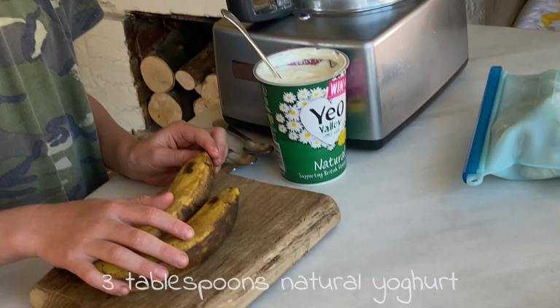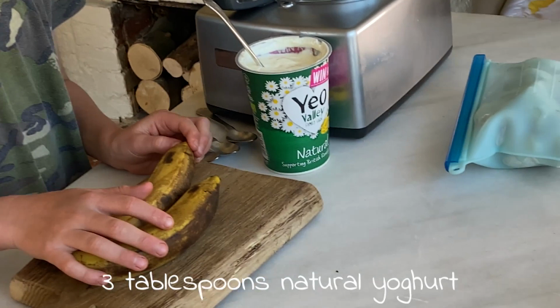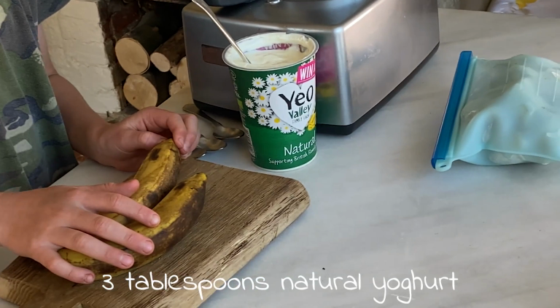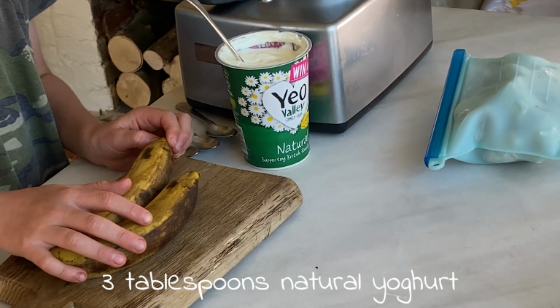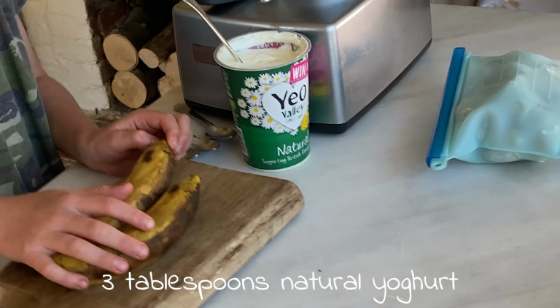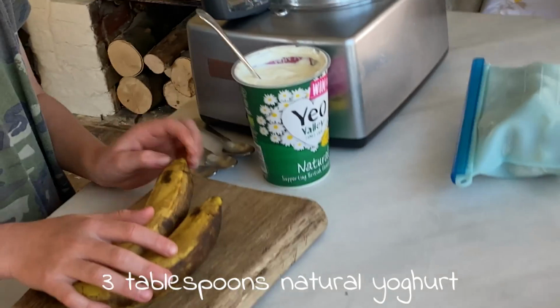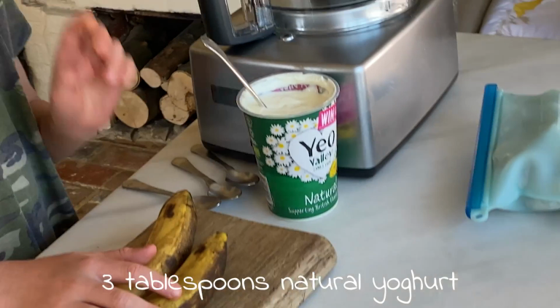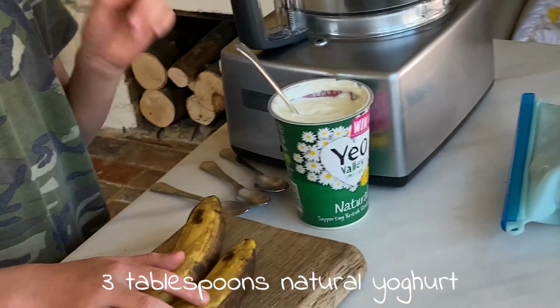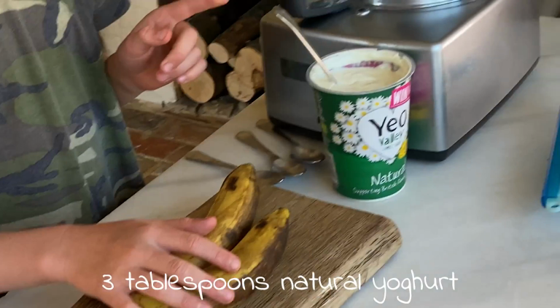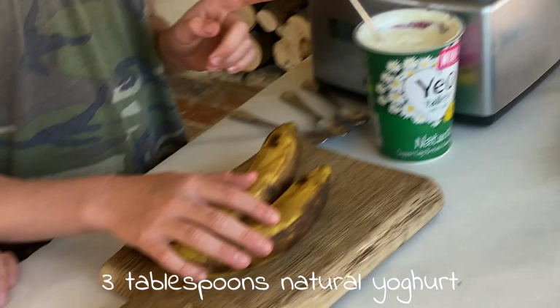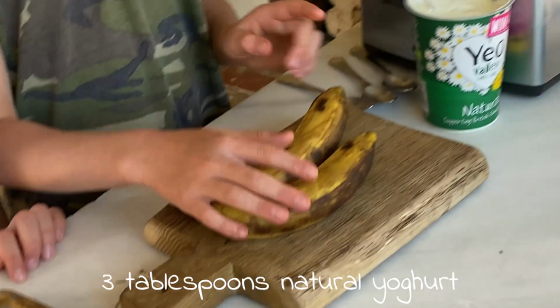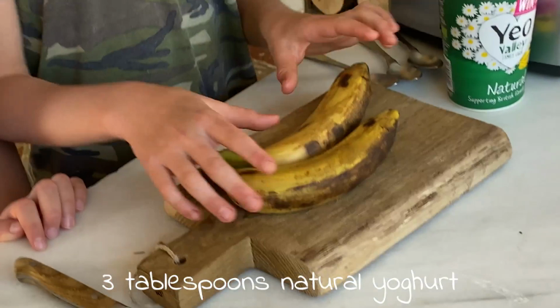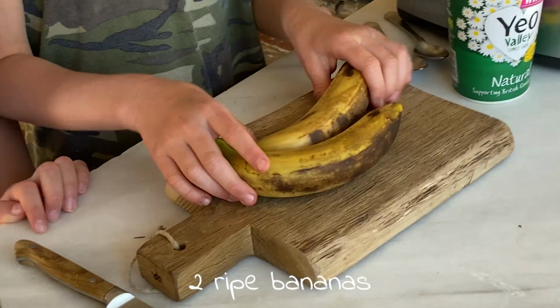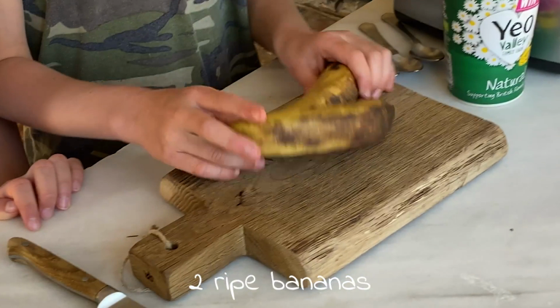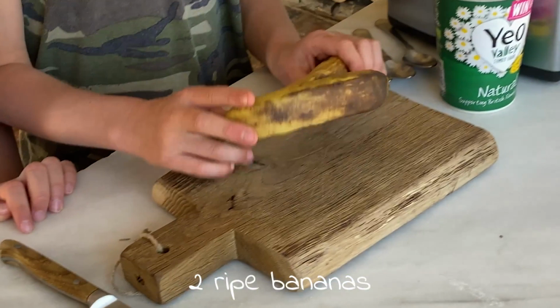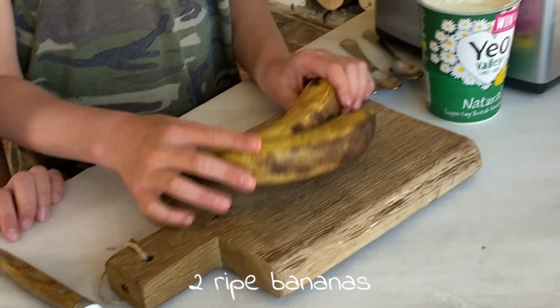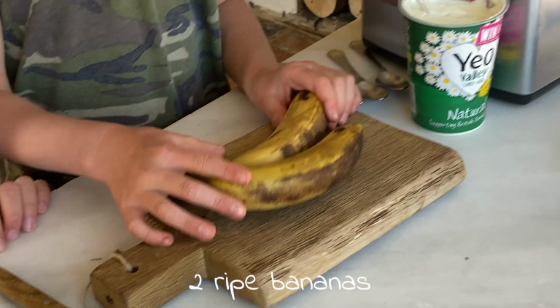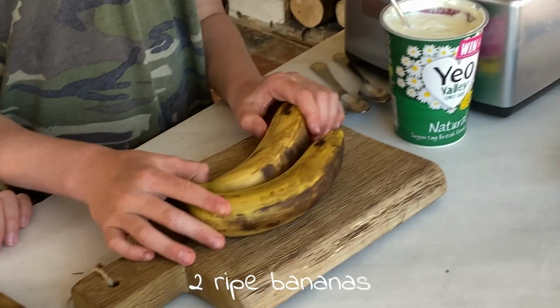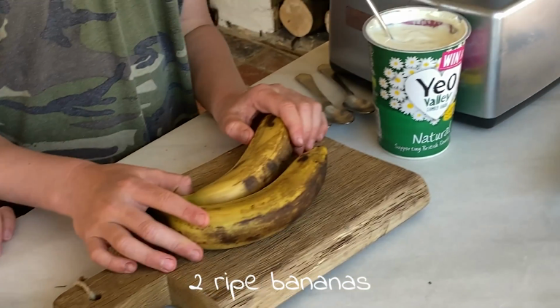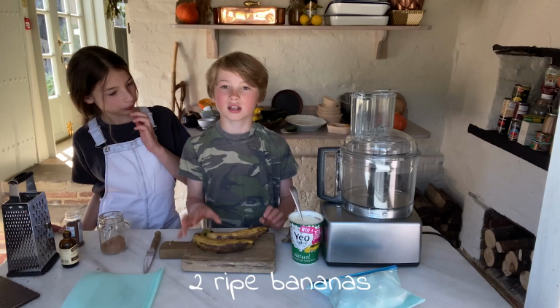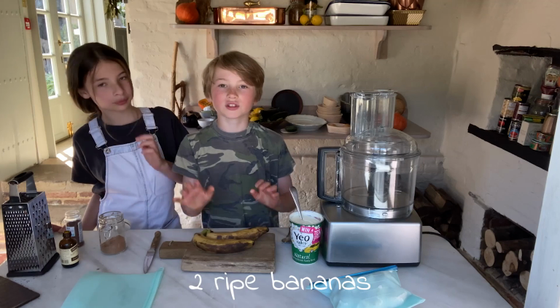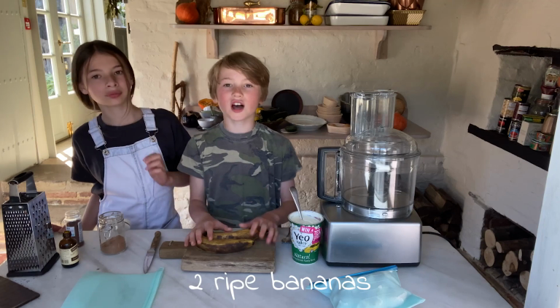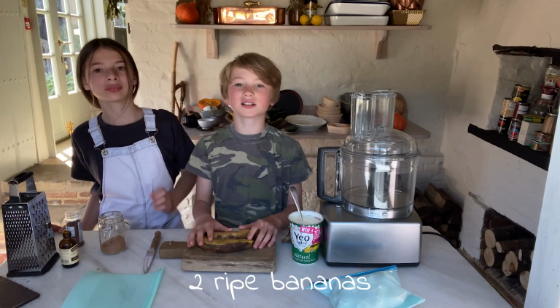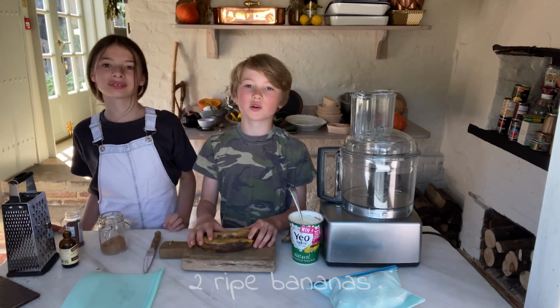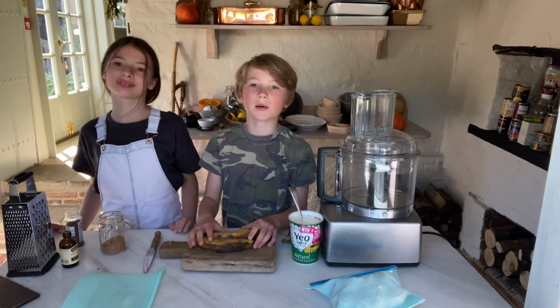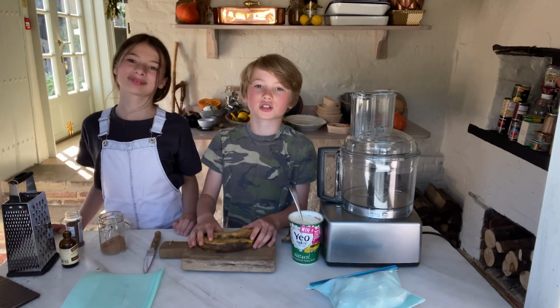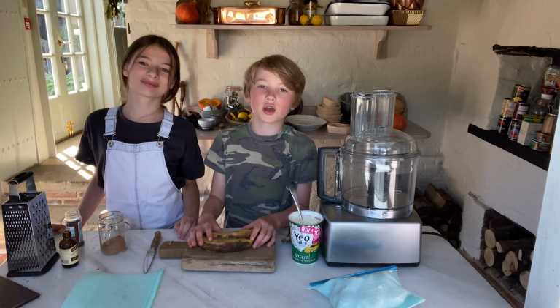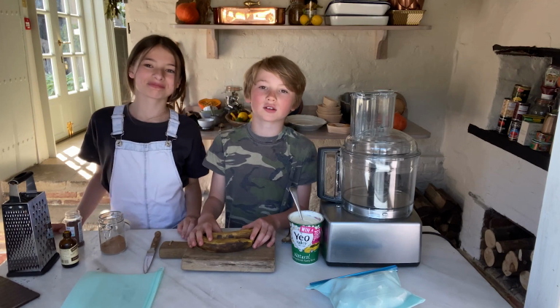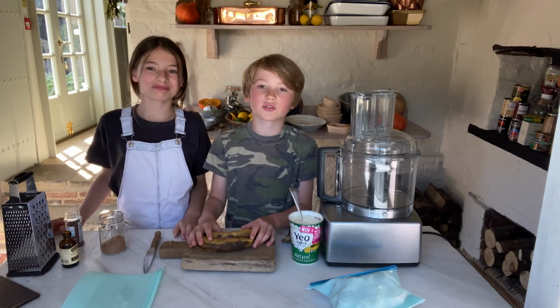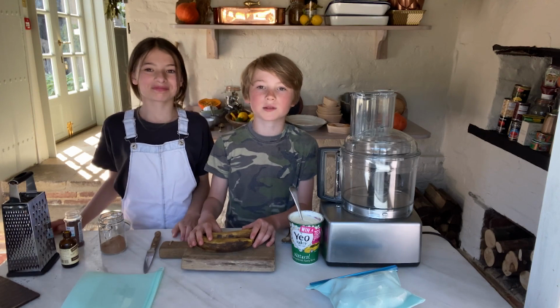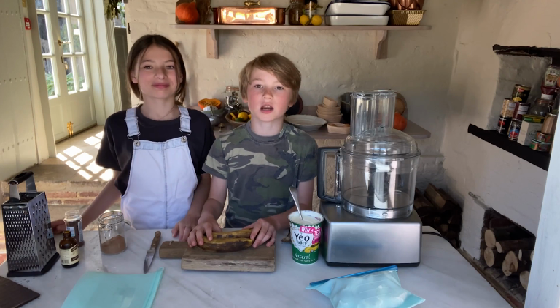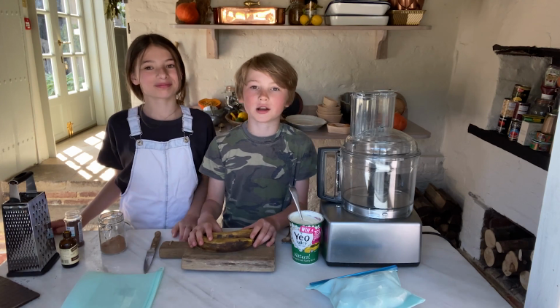All we're going to need is one pot of yogurt and some ripe bananas. So first of all, I'm going to show you how to freeze the bananas.